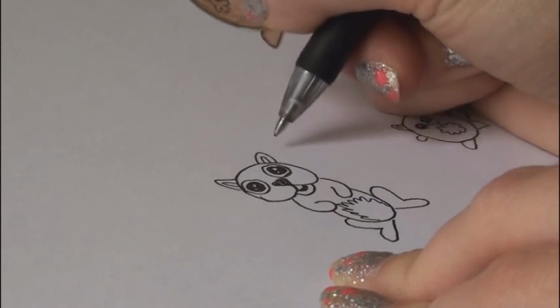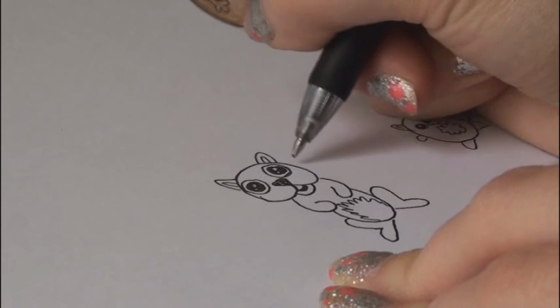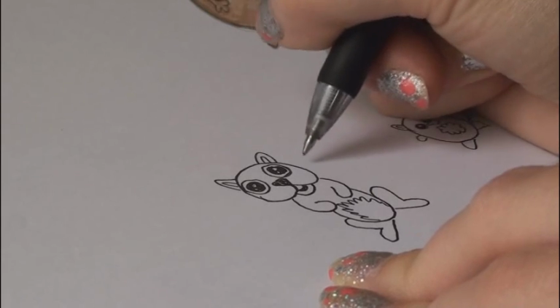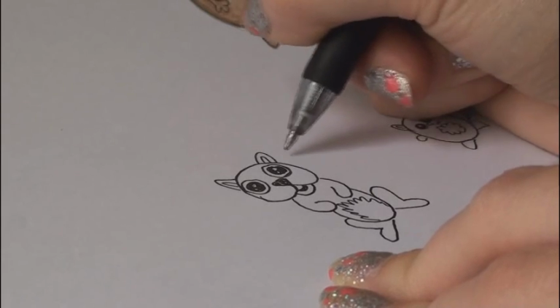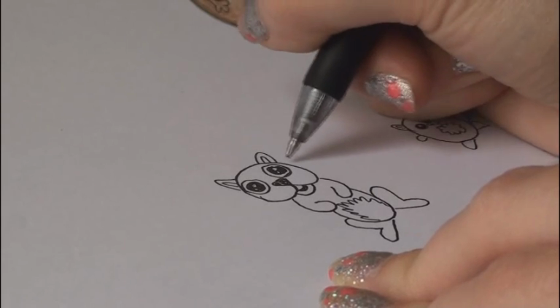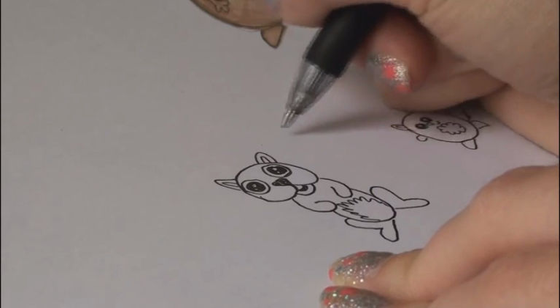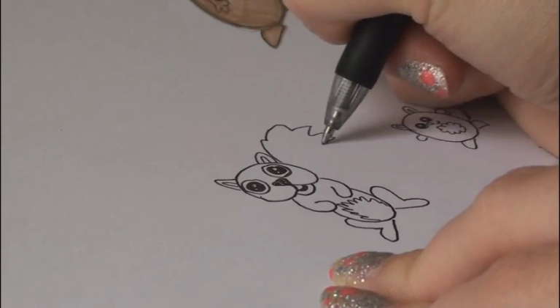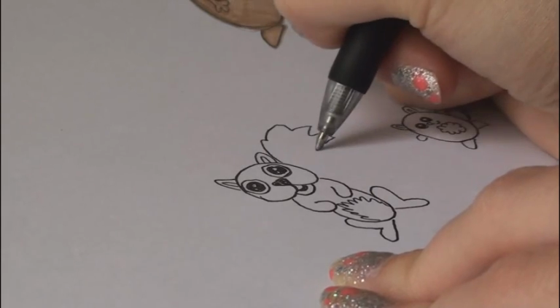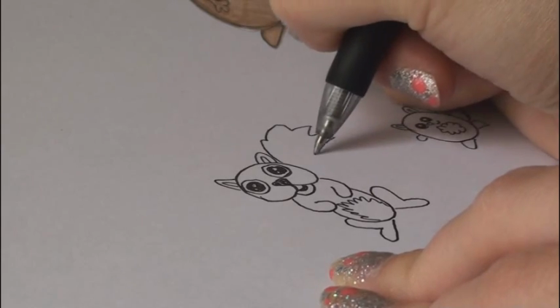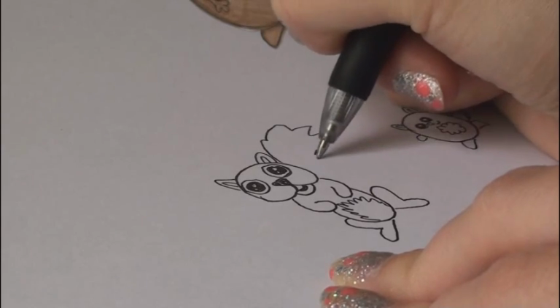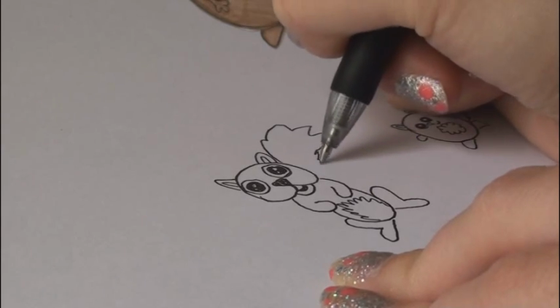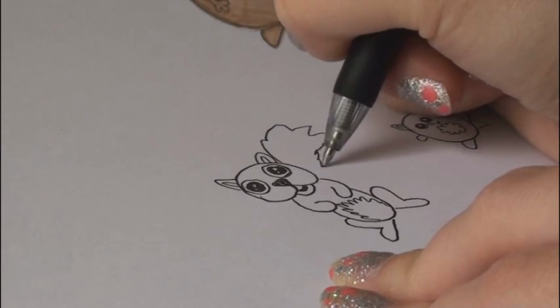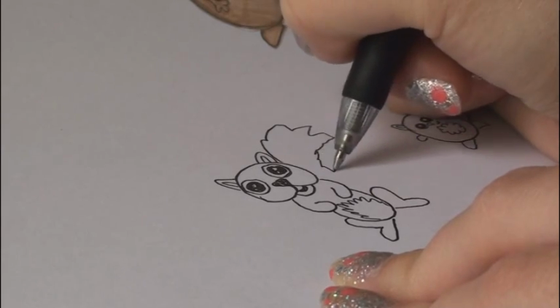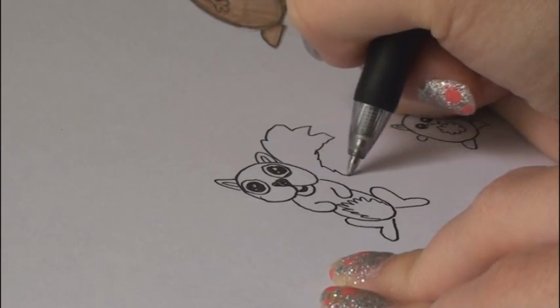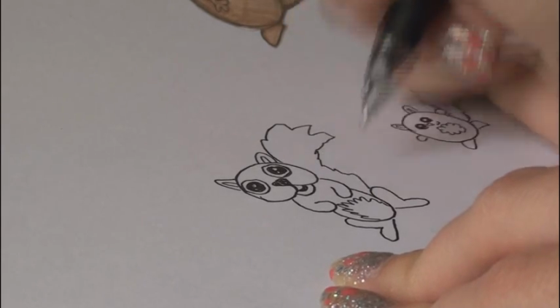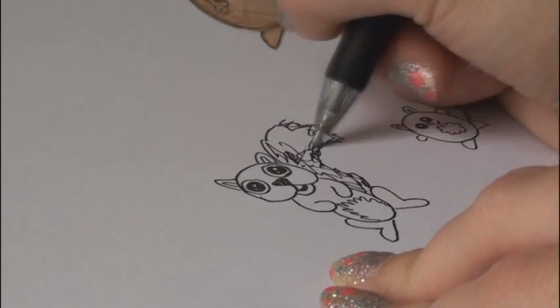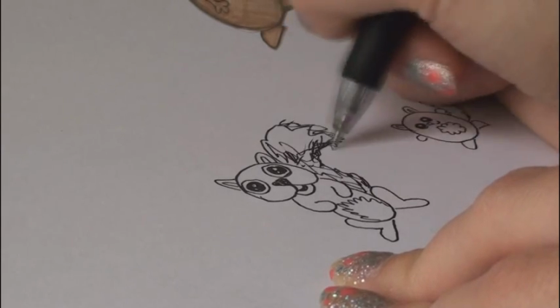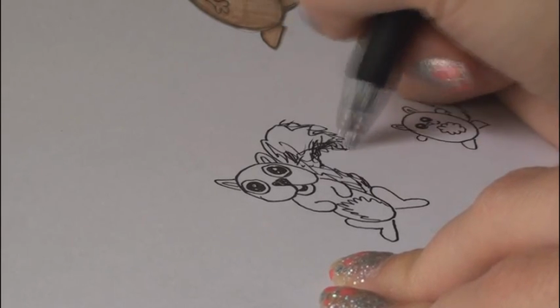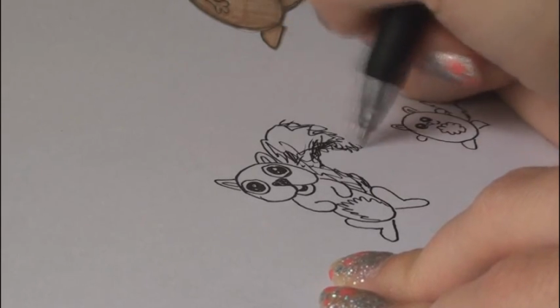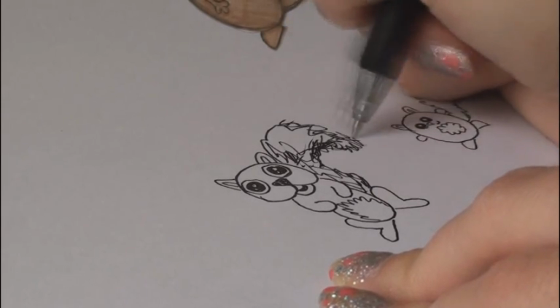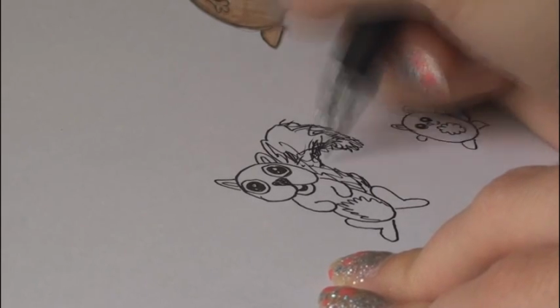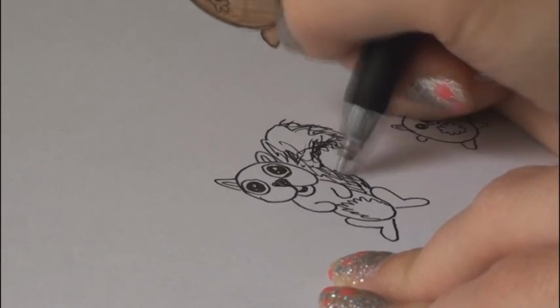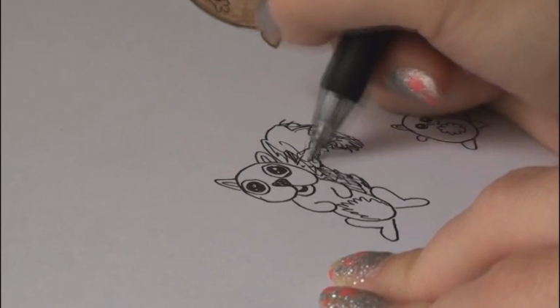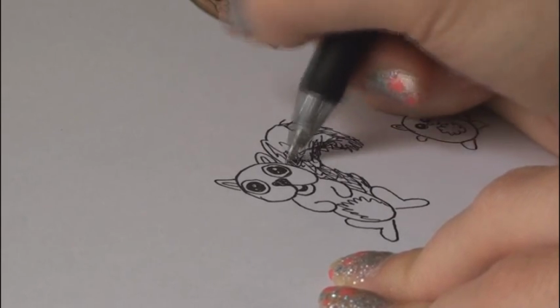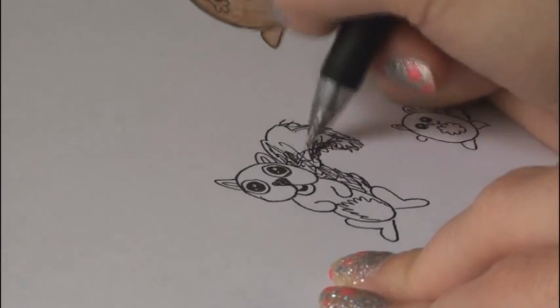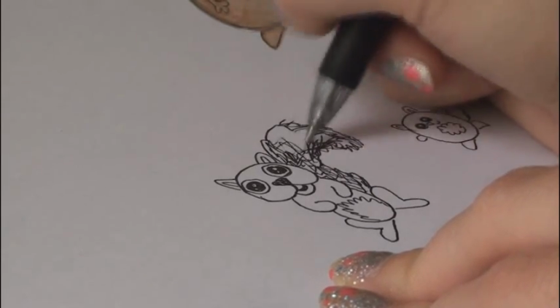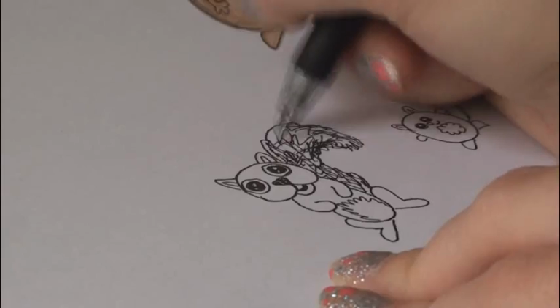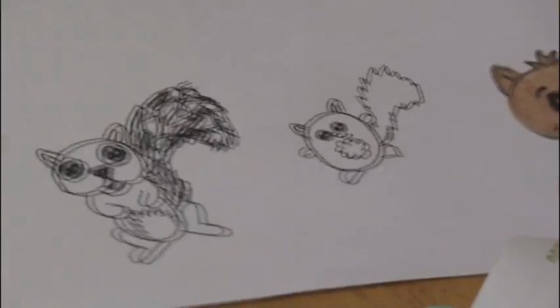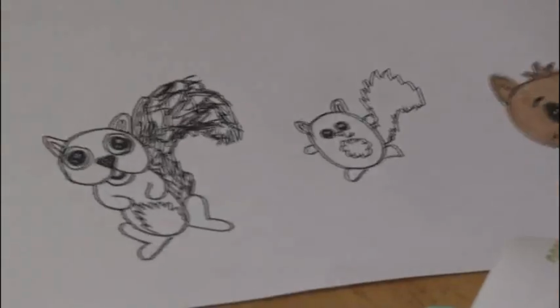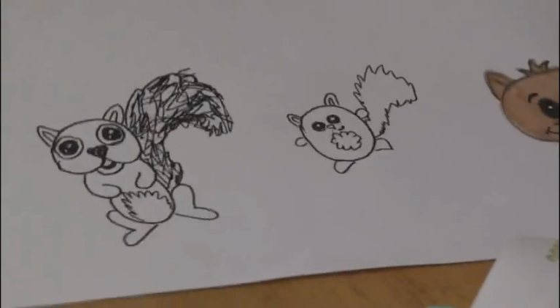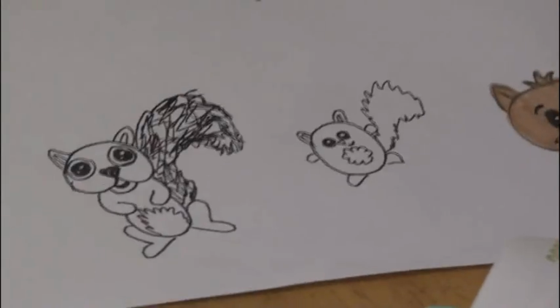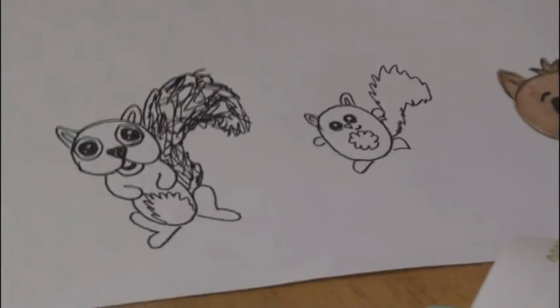For the tail, make it like that. There you have it.